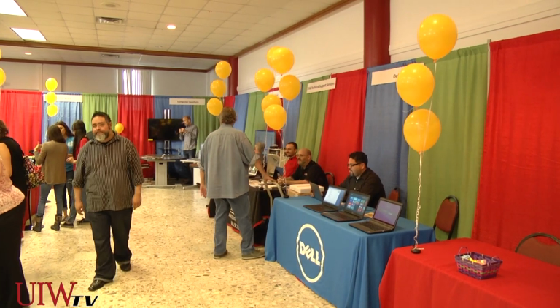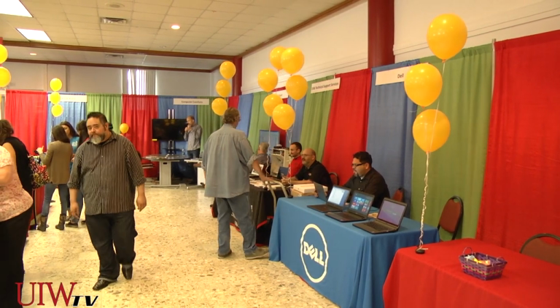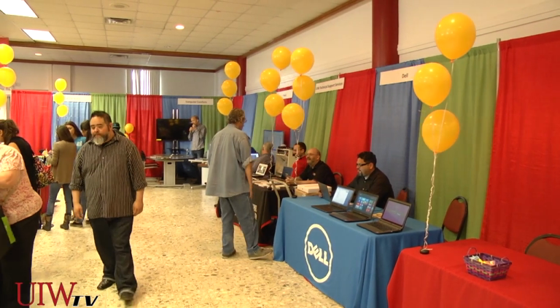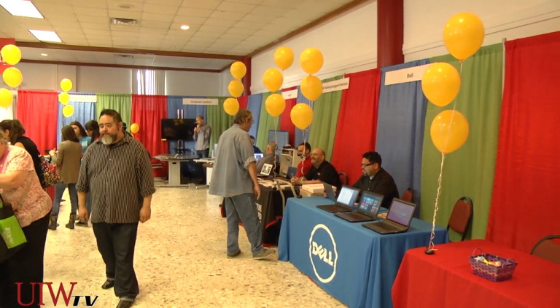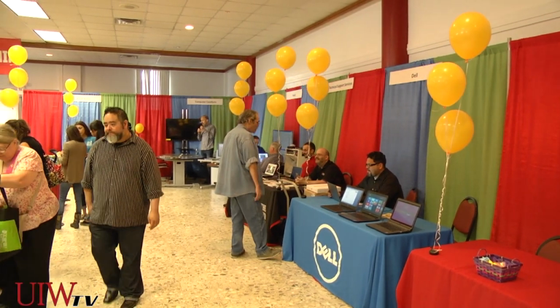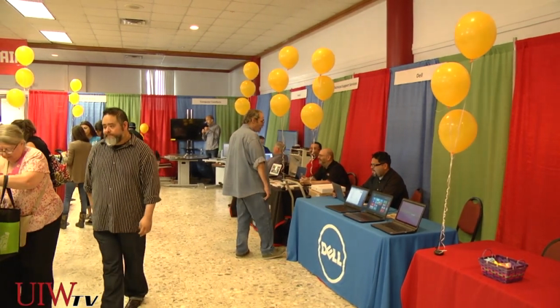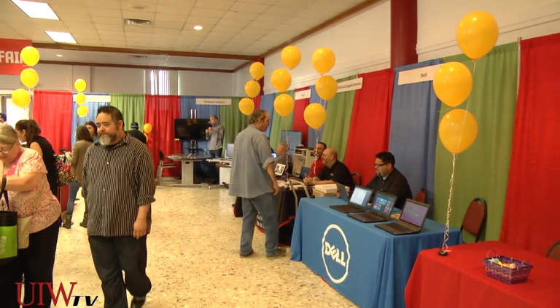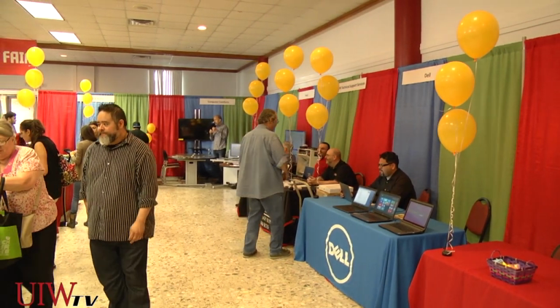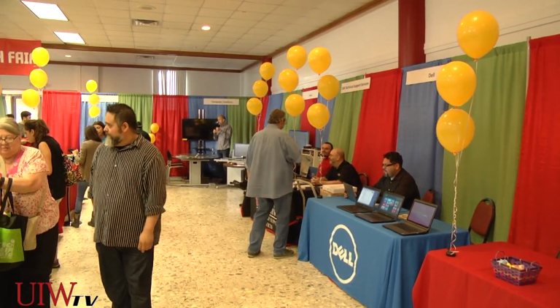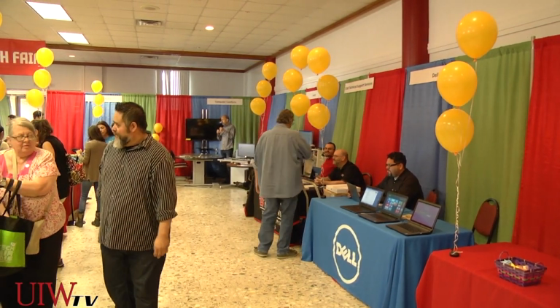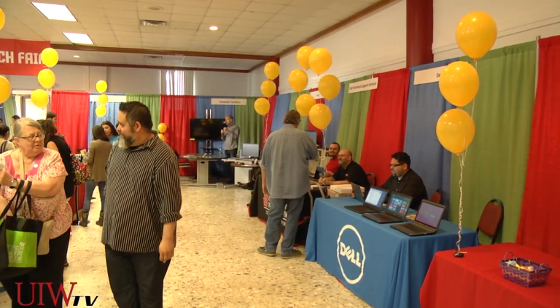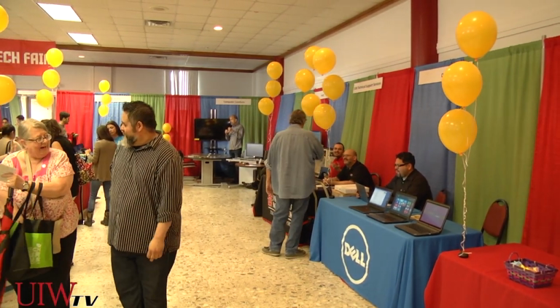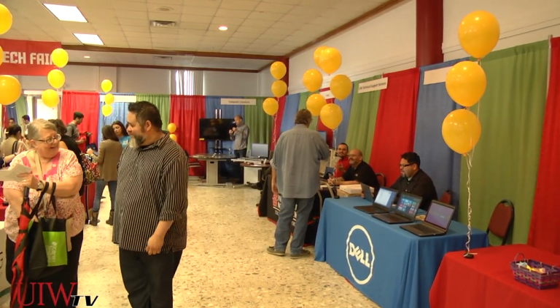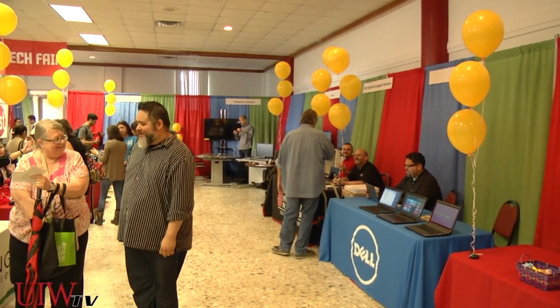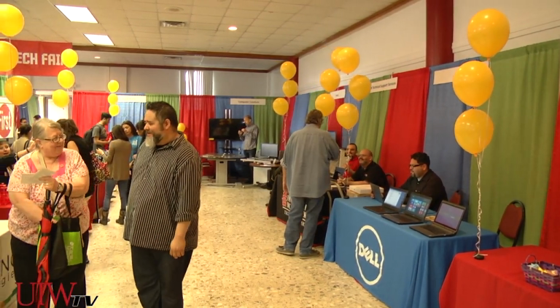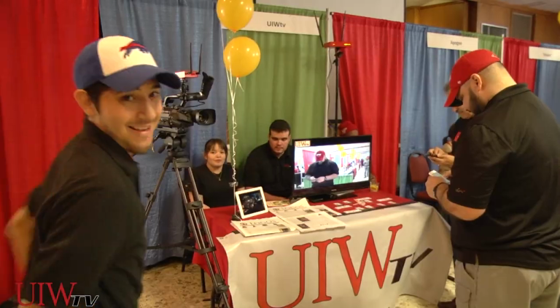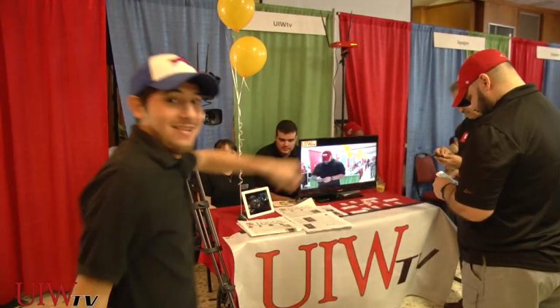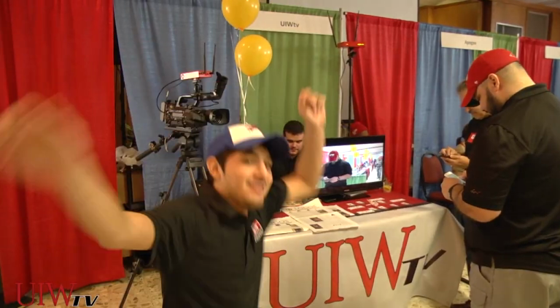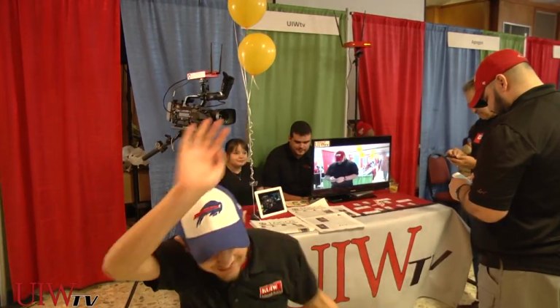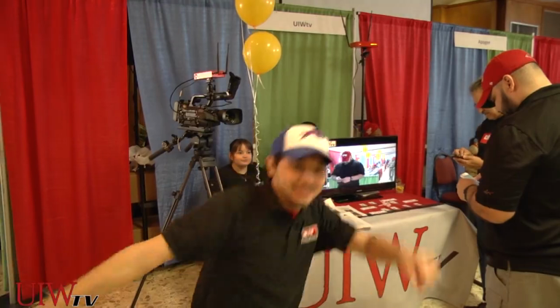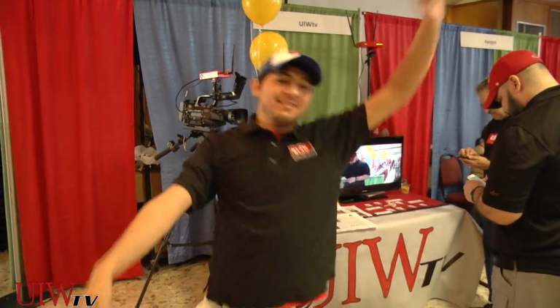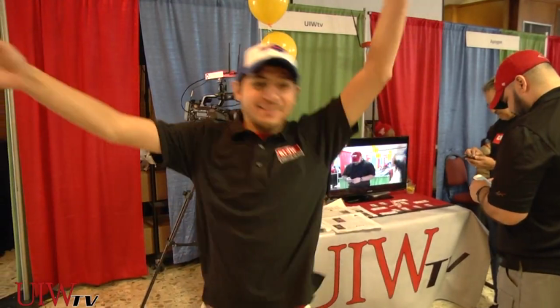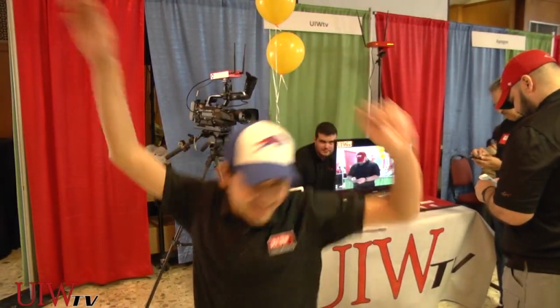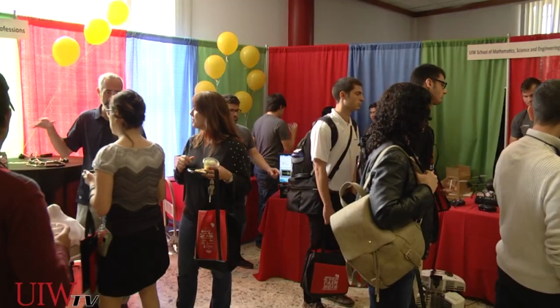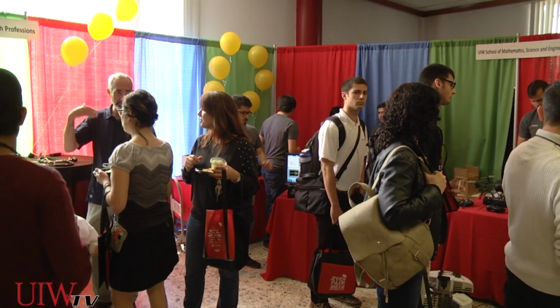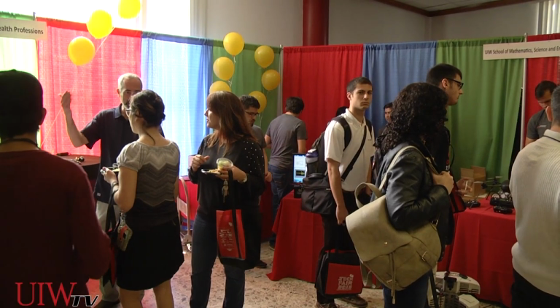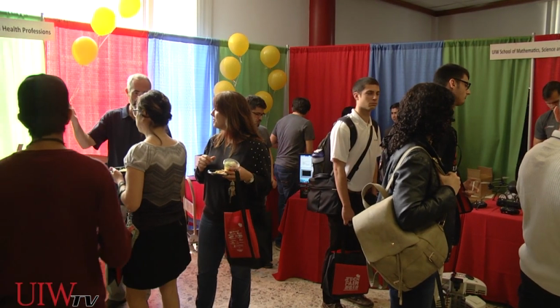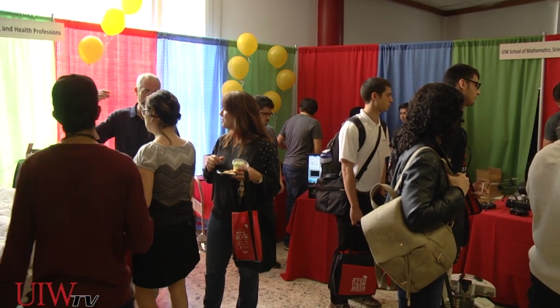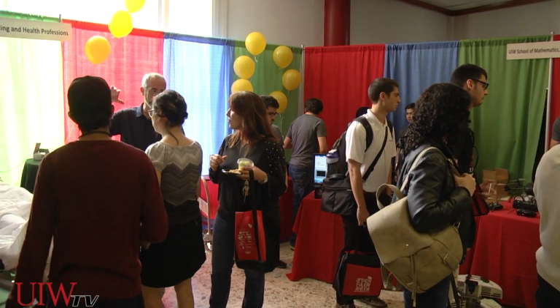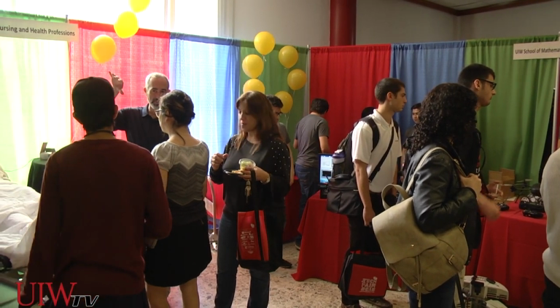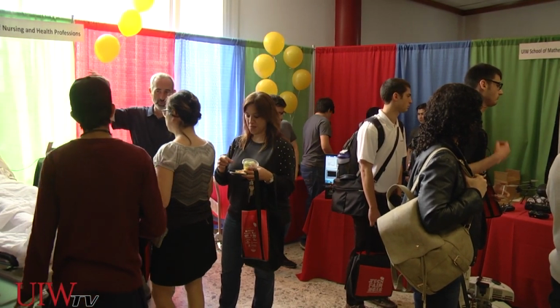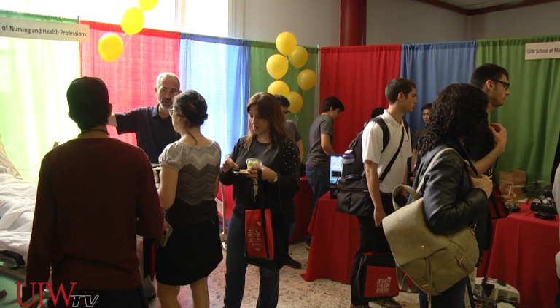Though it took place on April Fool's Day, there was no fooling at the fair — well, maybe a little.